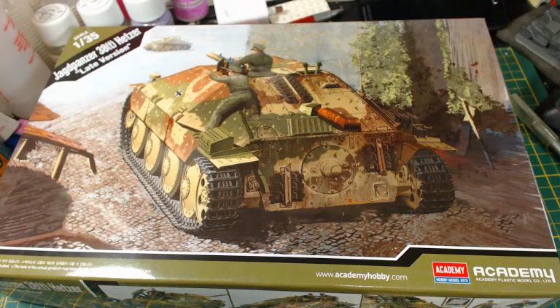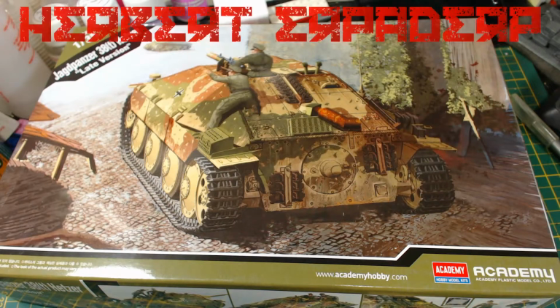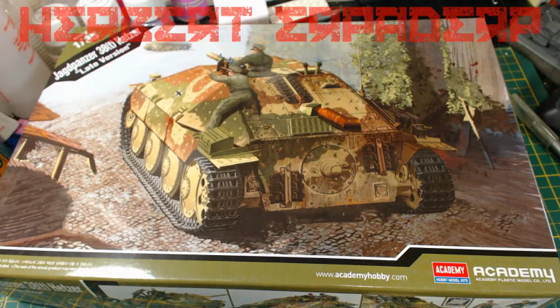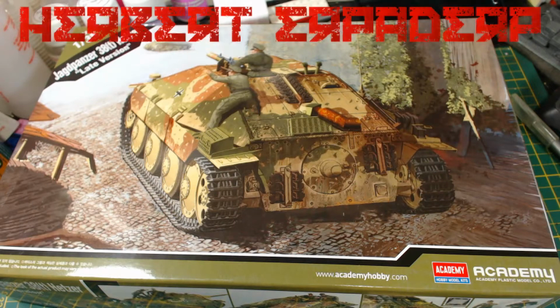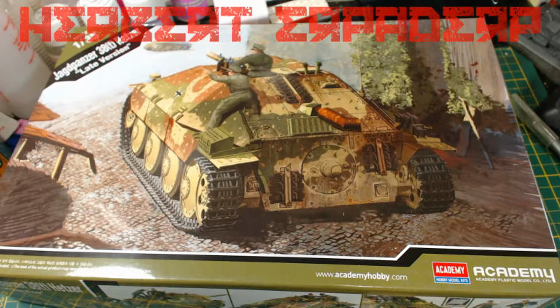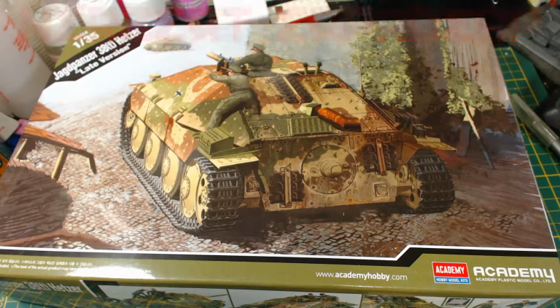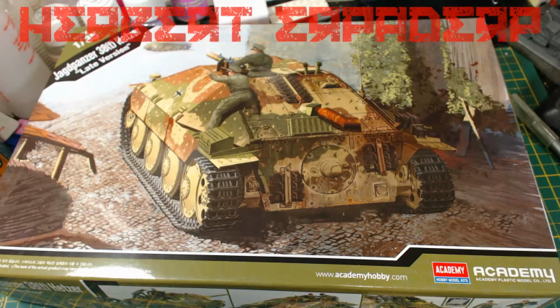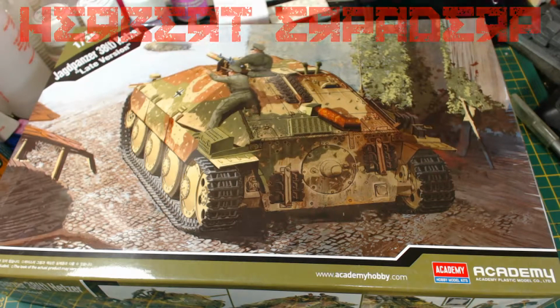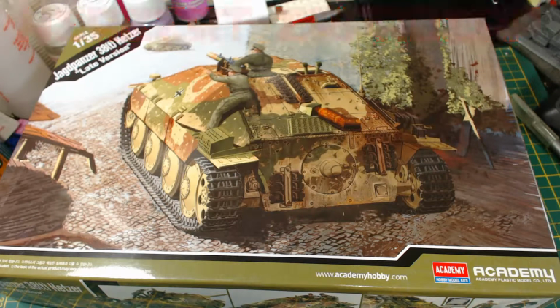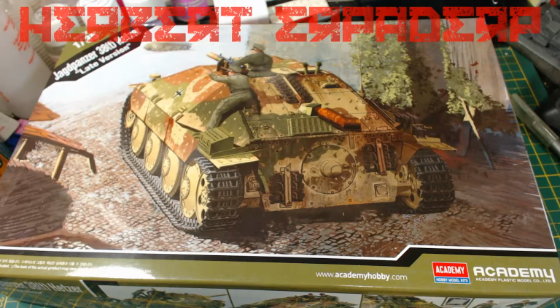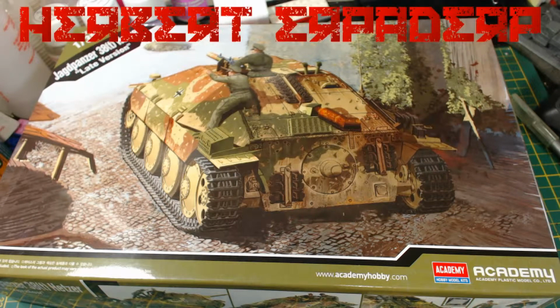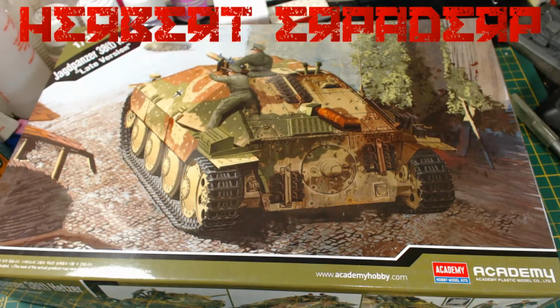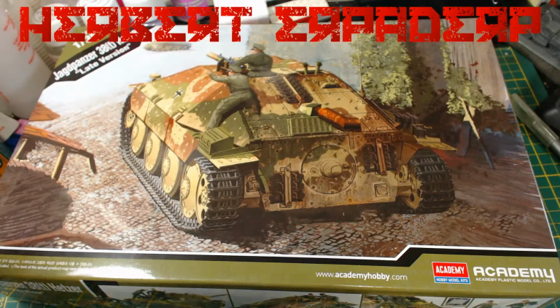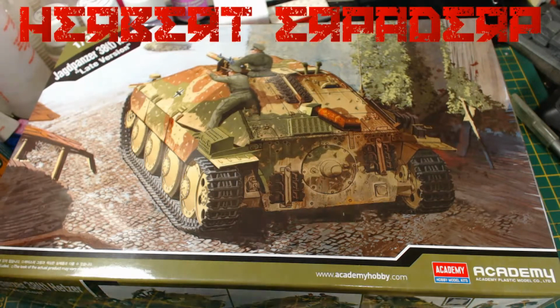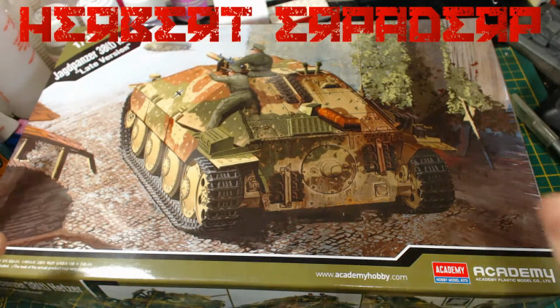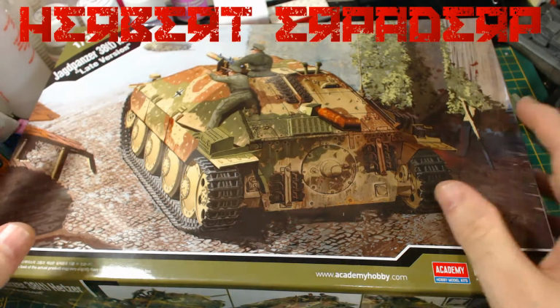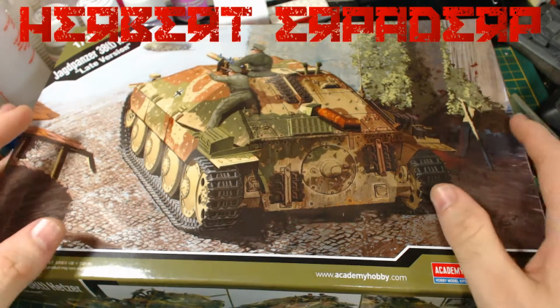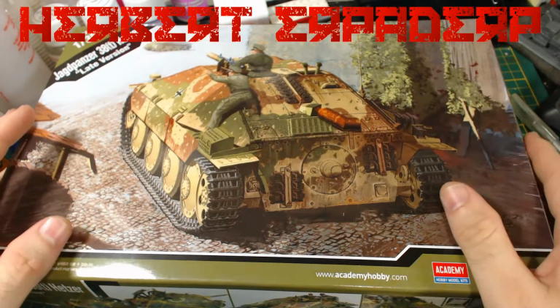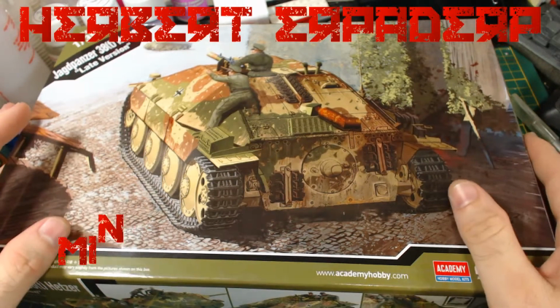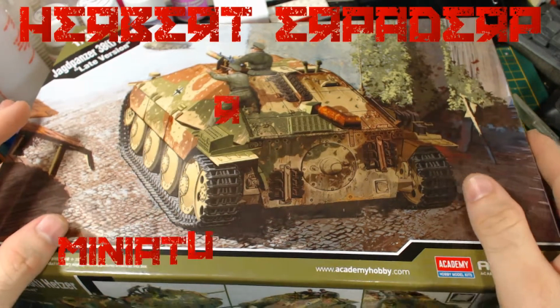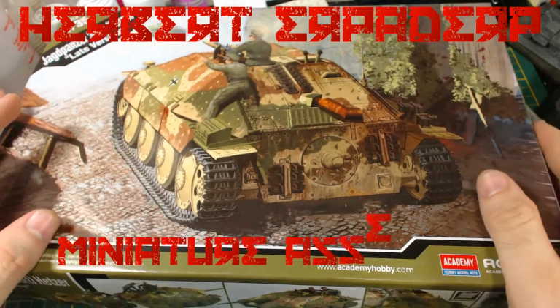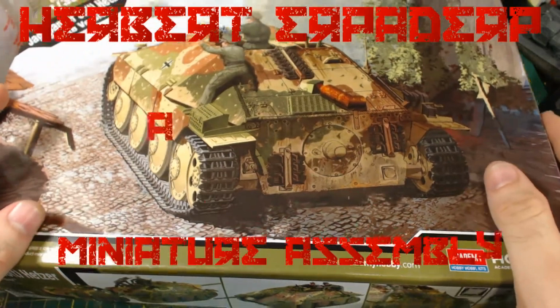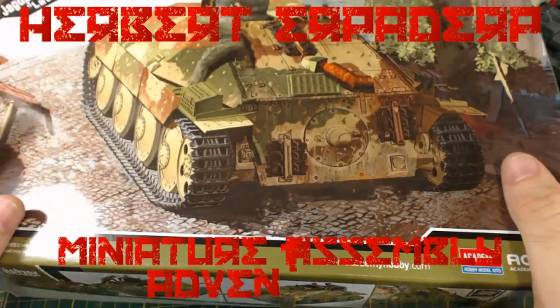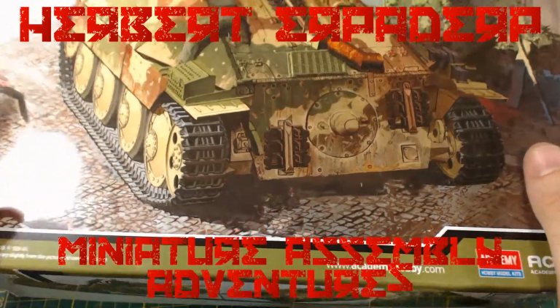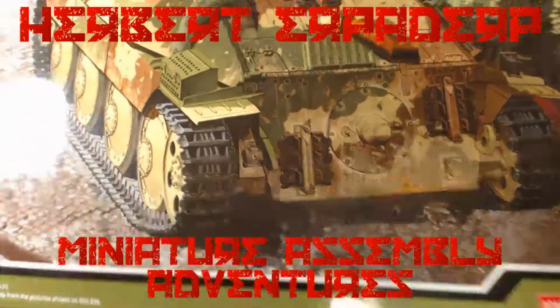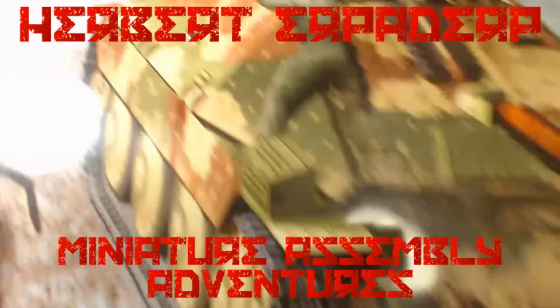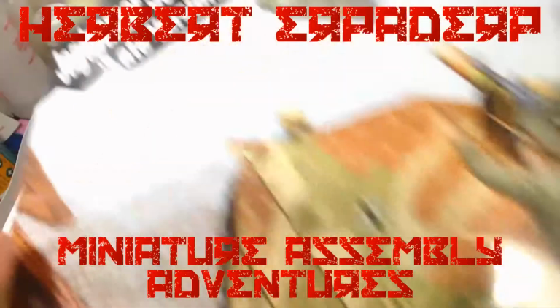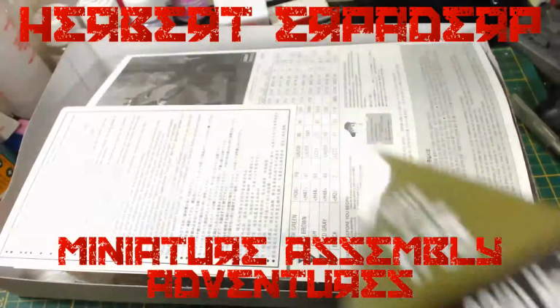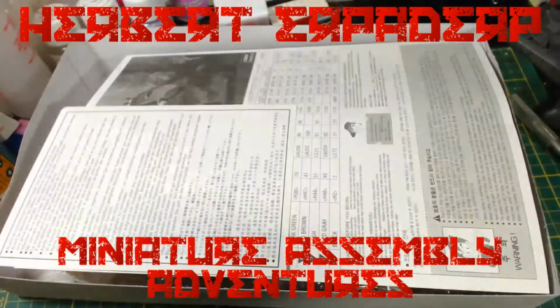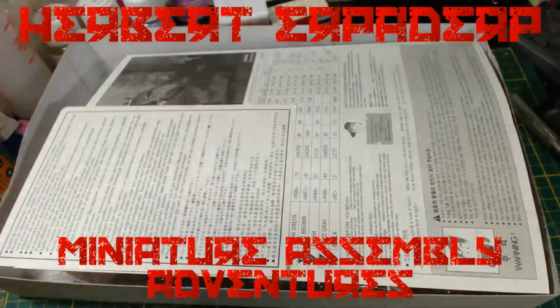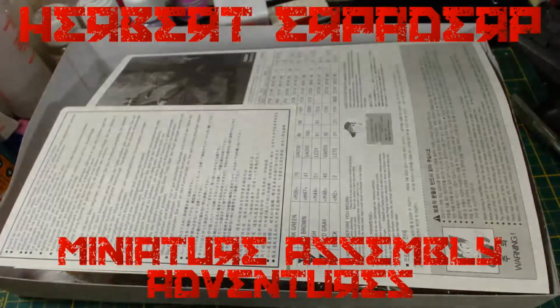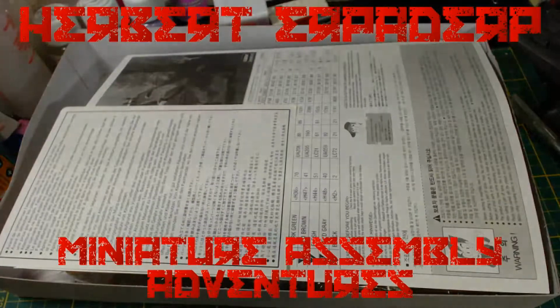Greetings! I am Herbert Erpaderp, and today I'm building this 1:35 scale Heads Up by Academy.